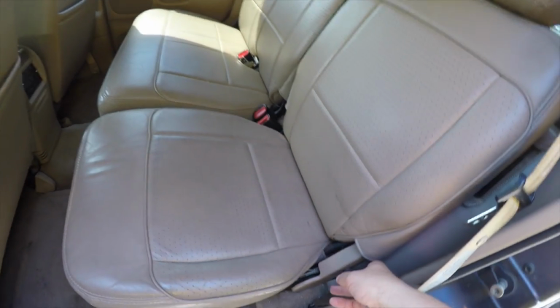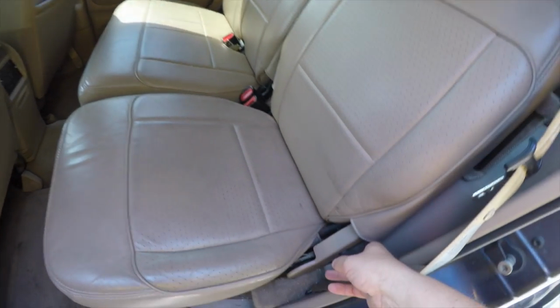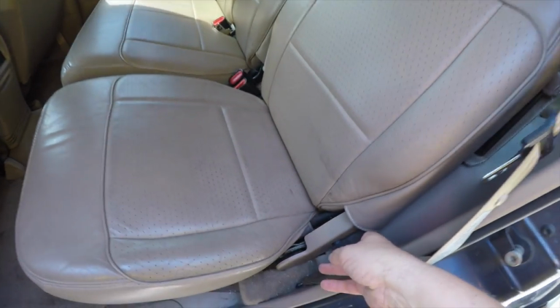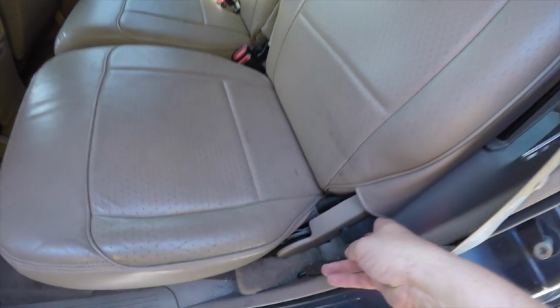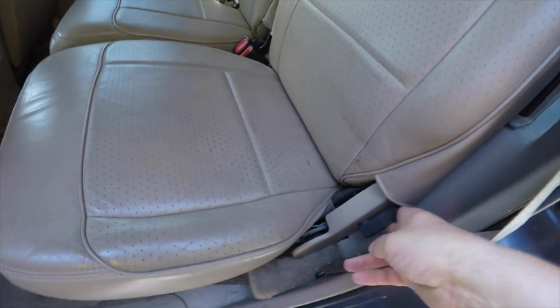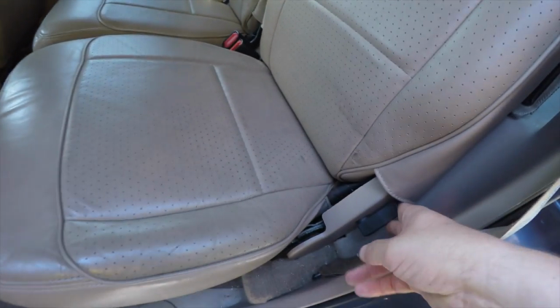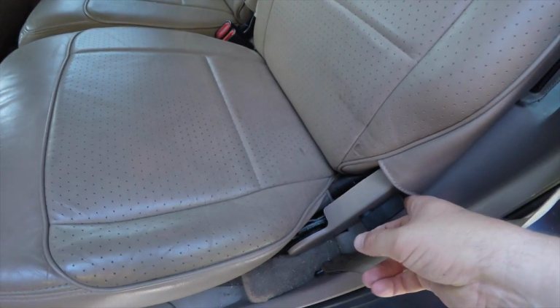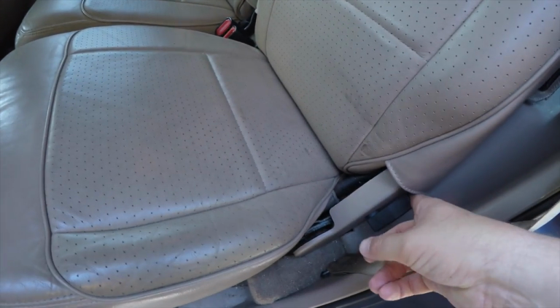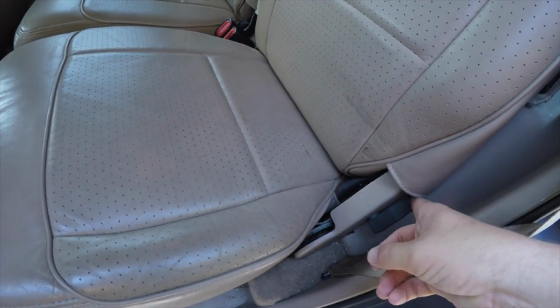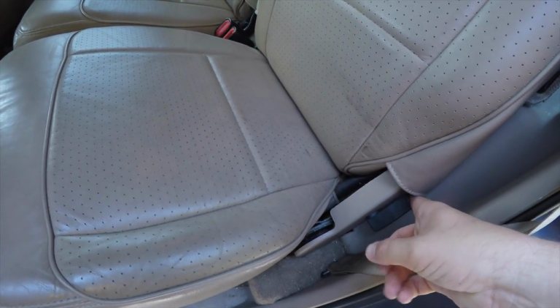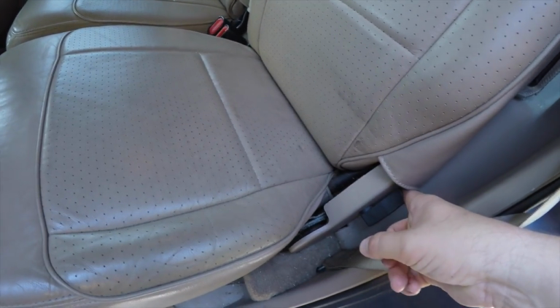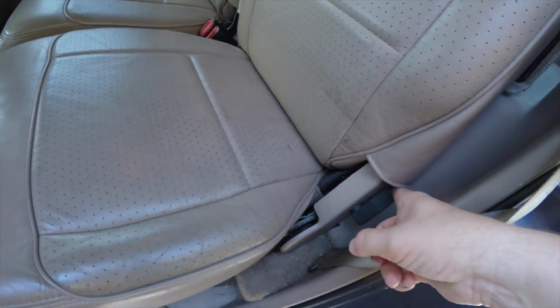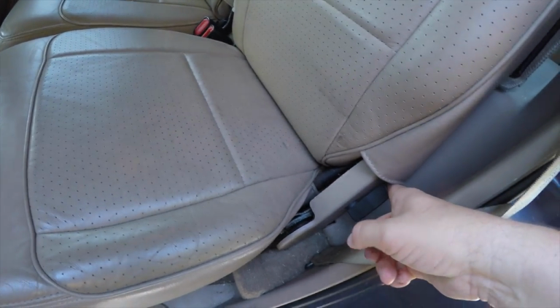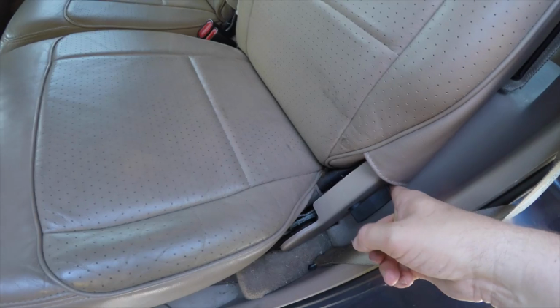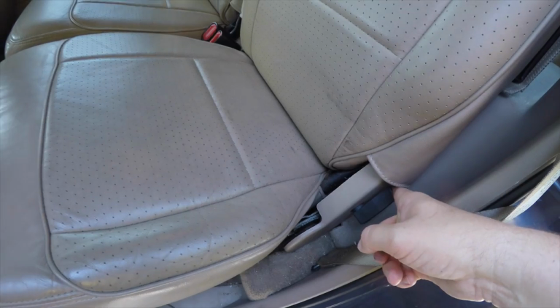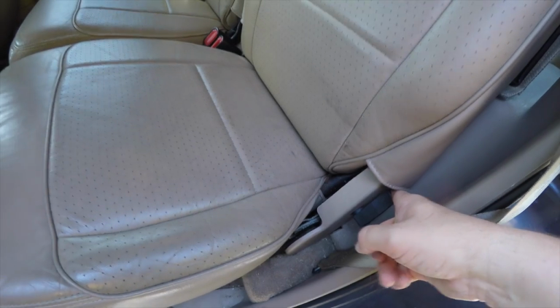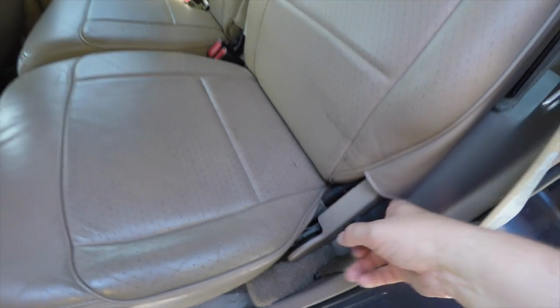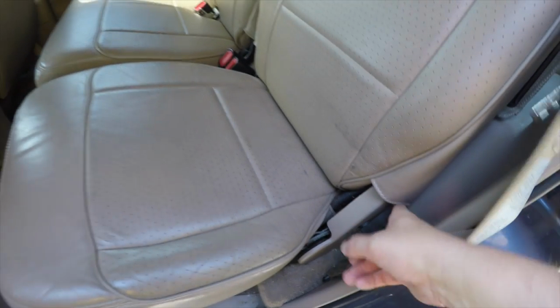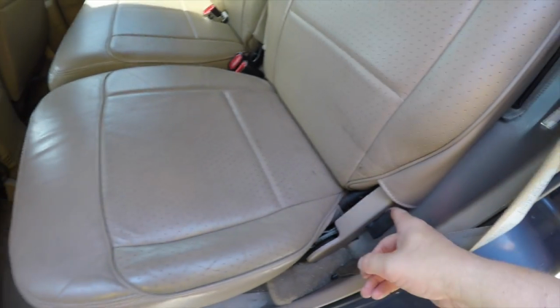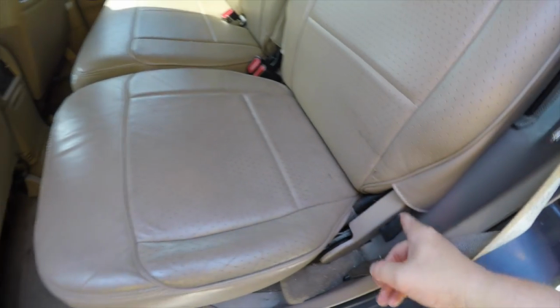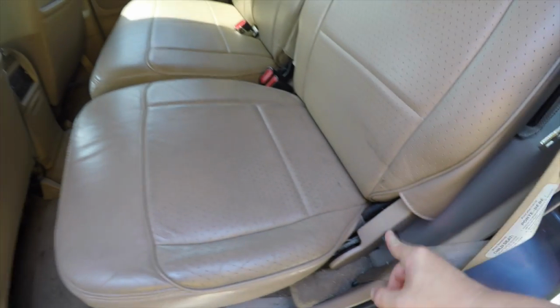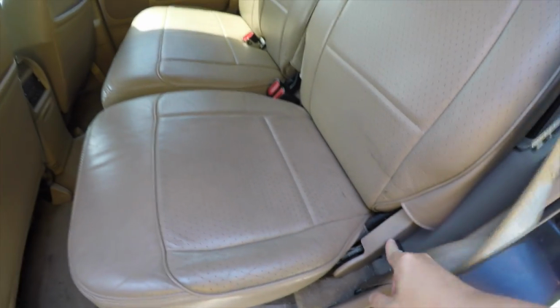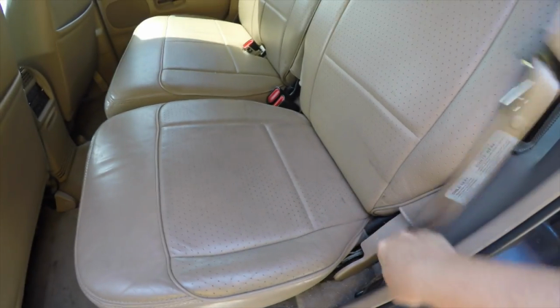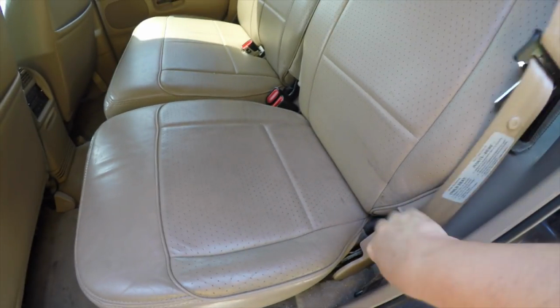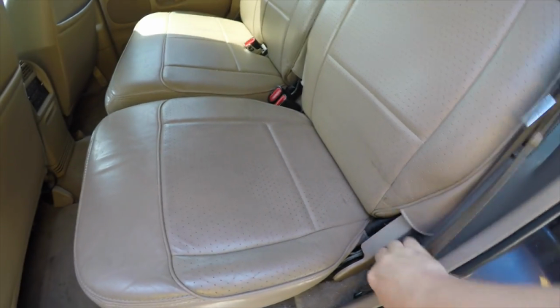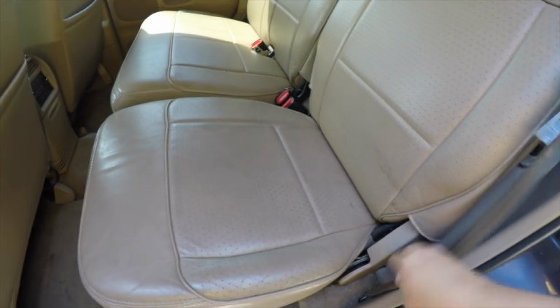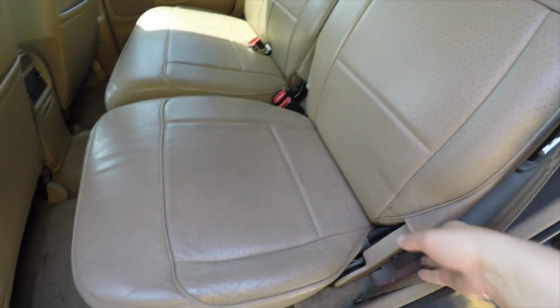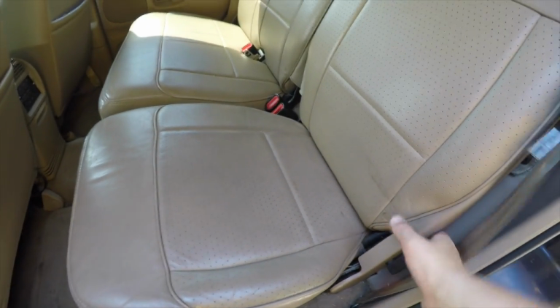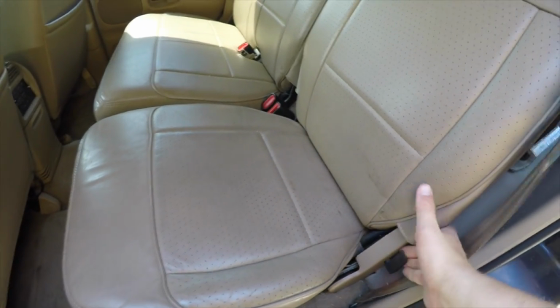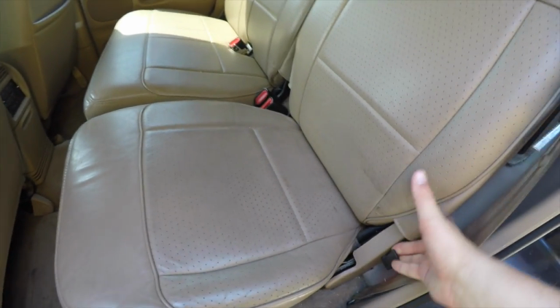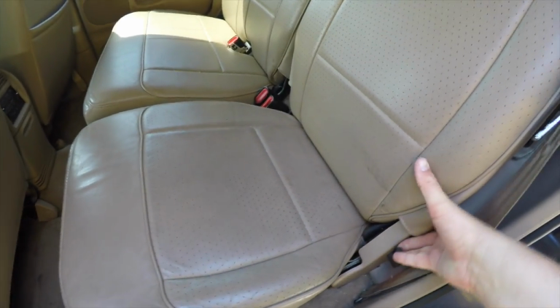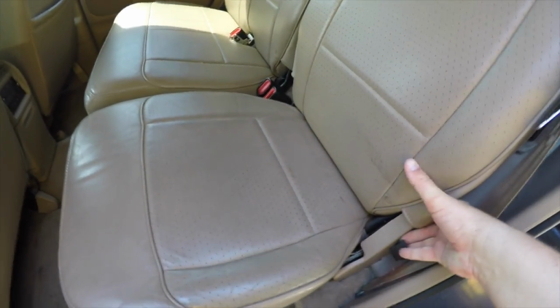Folding the seats is easy — just locate the lever at the base of the seat, pull it forward, and it will unlatch.